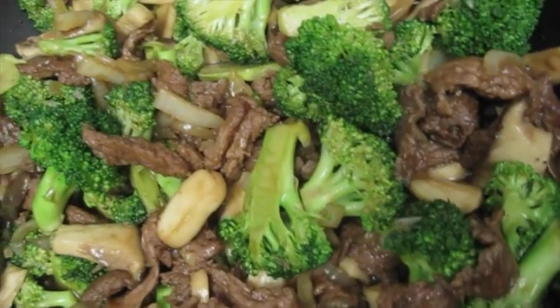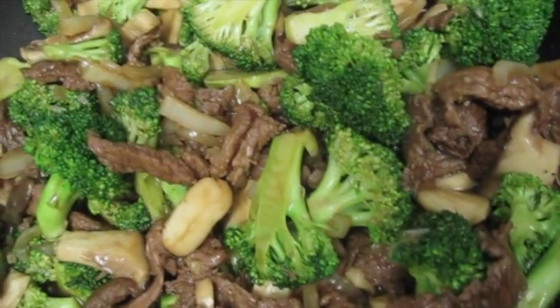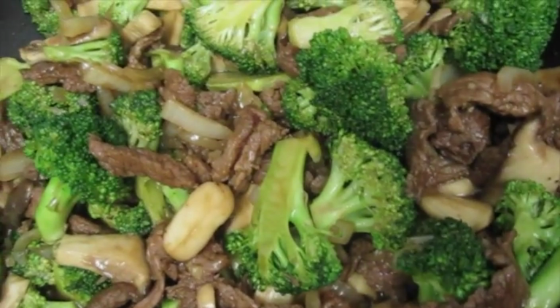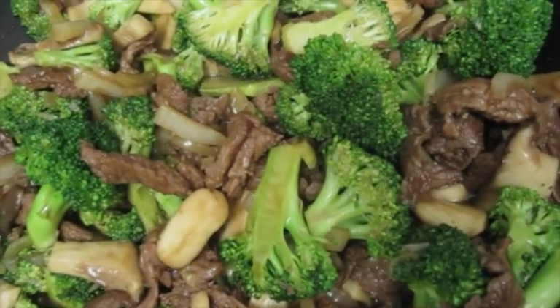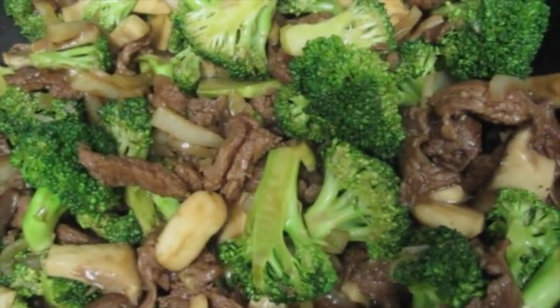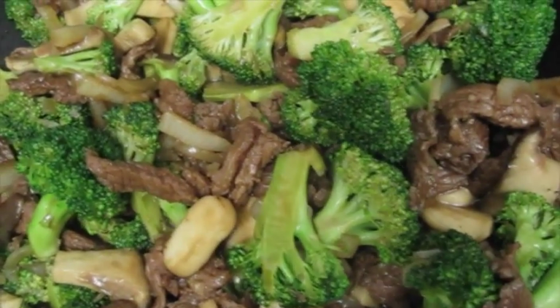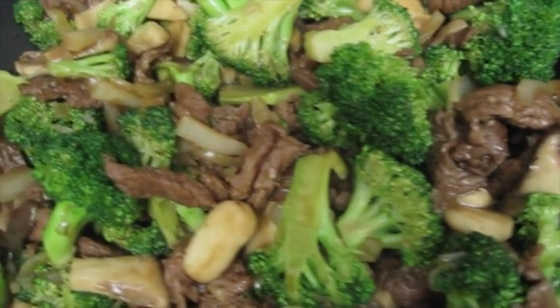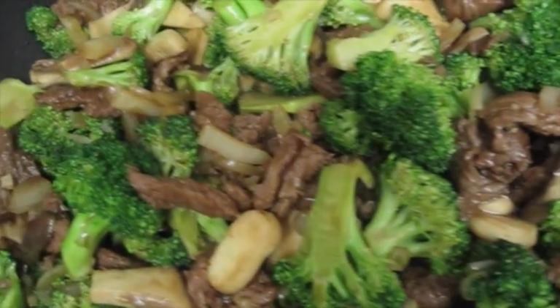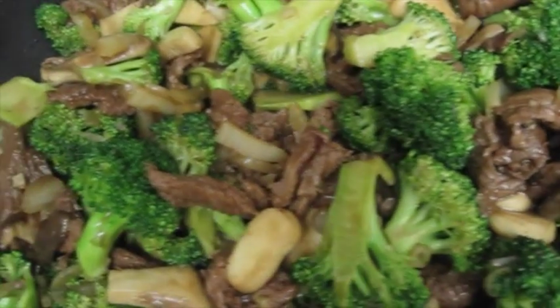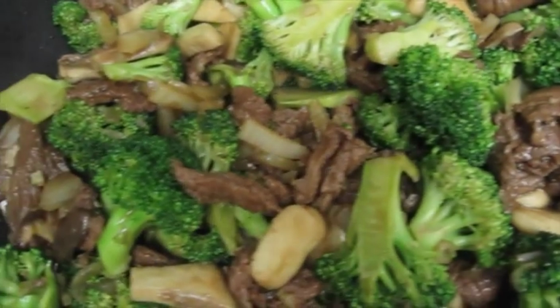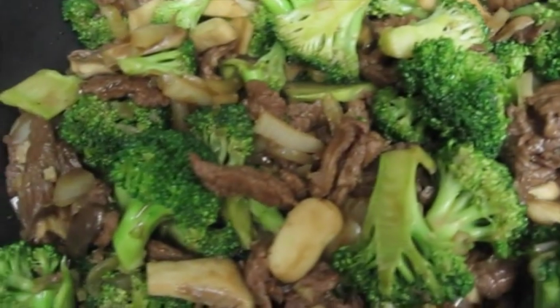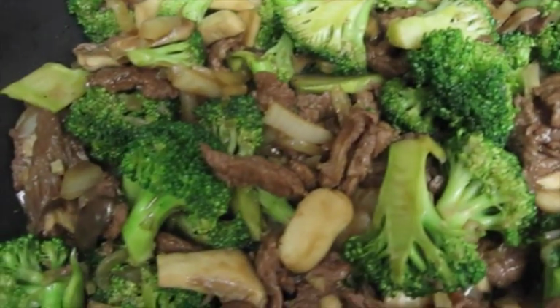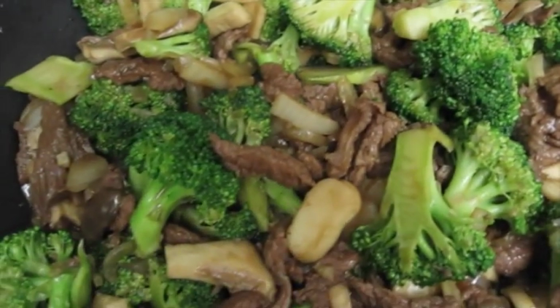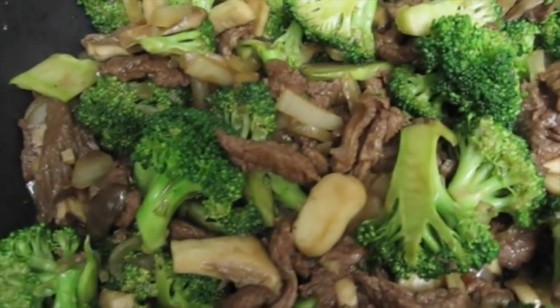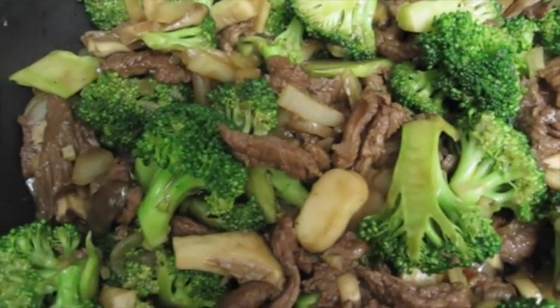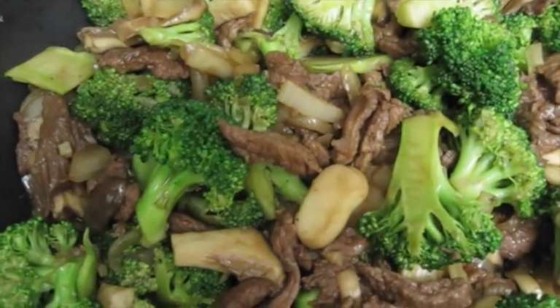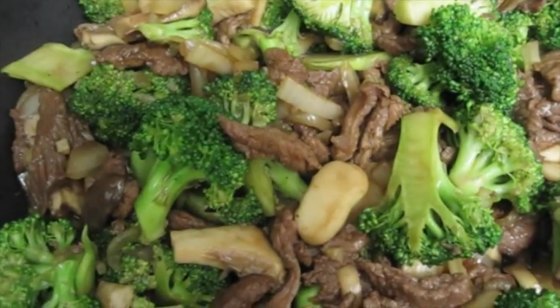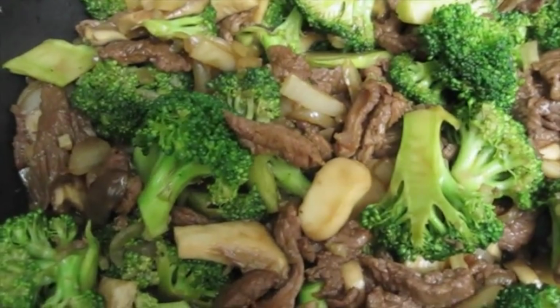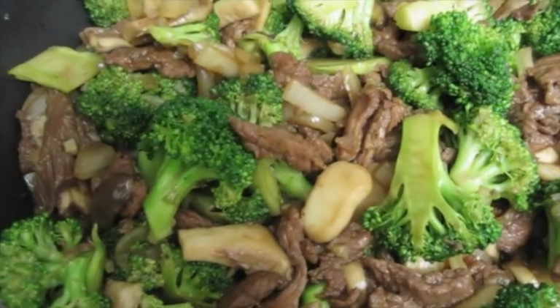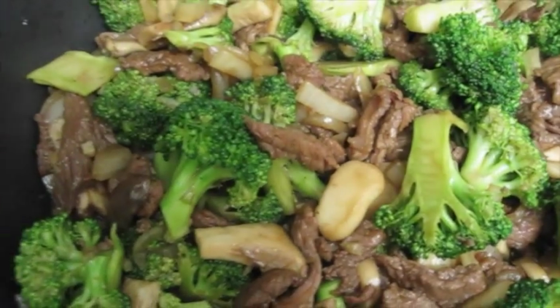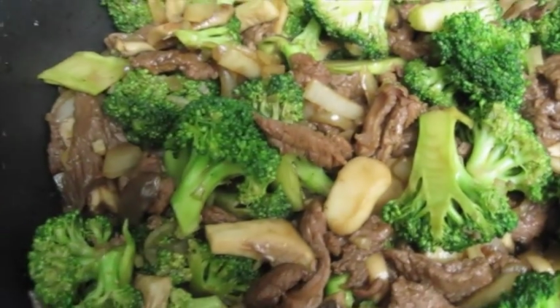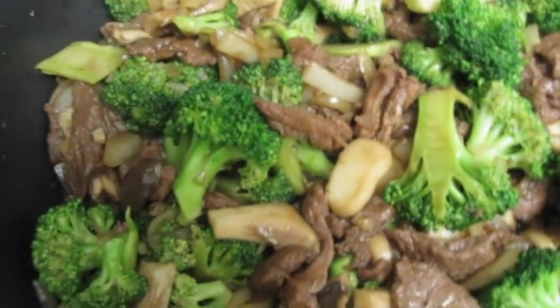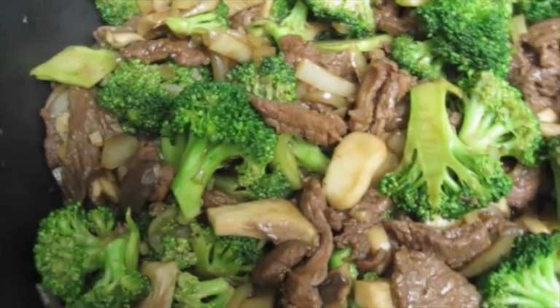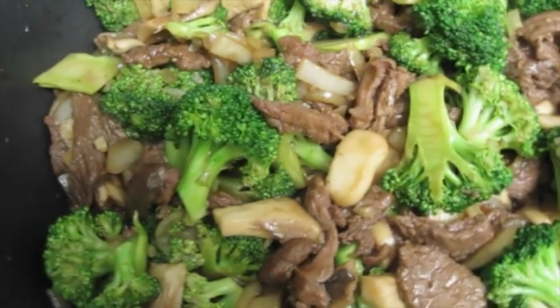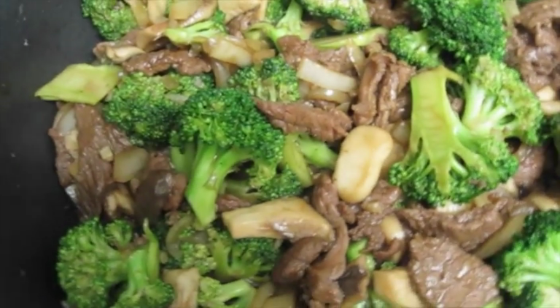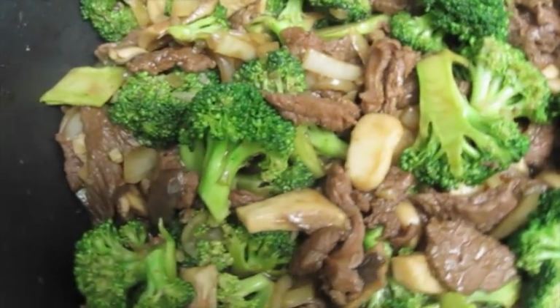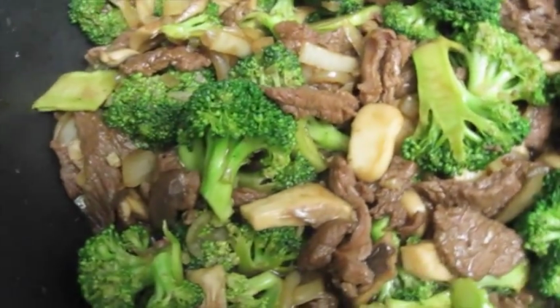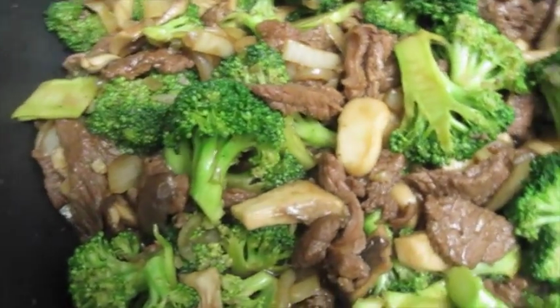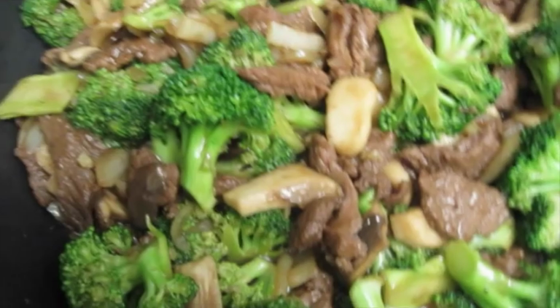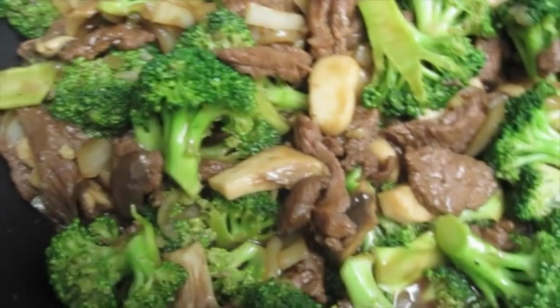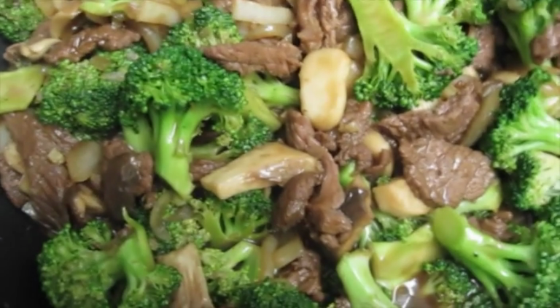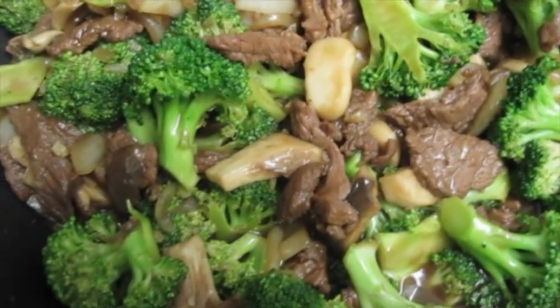Hey guys, today I'm going to show you how to make beef and broccoli with mushrooms. Hope you like it.